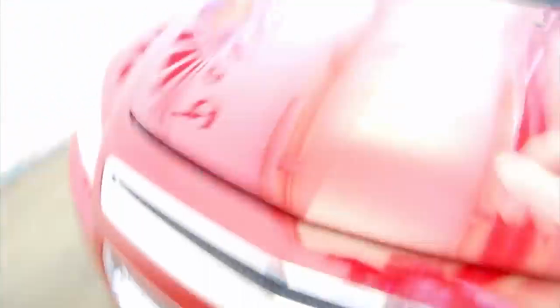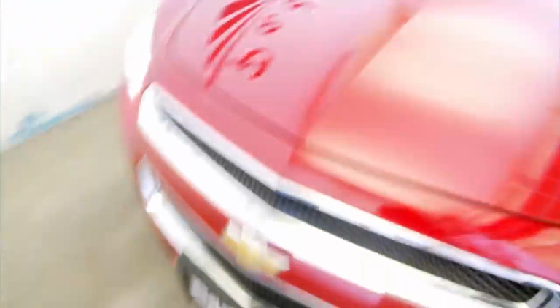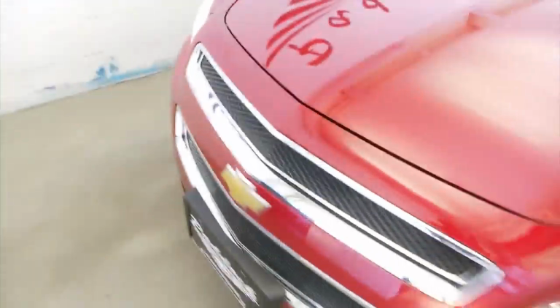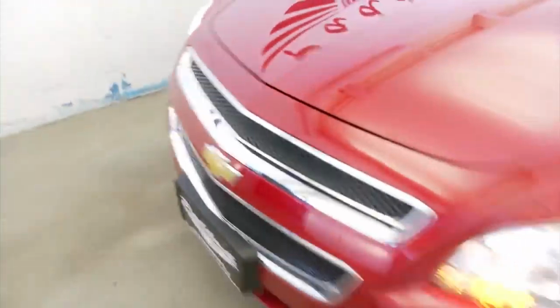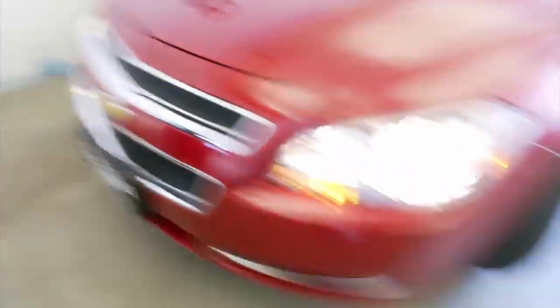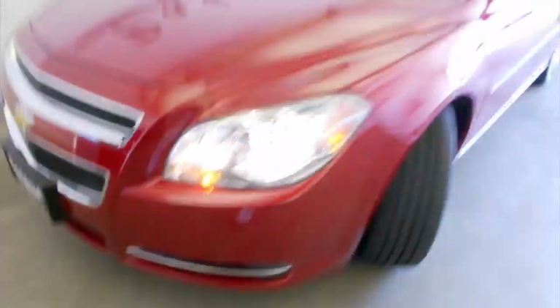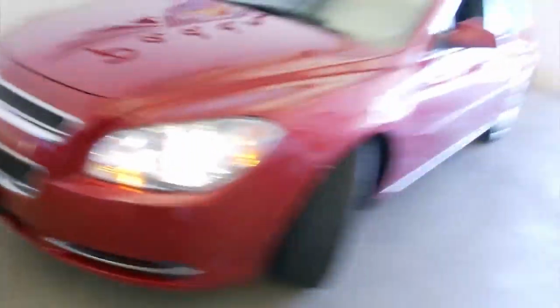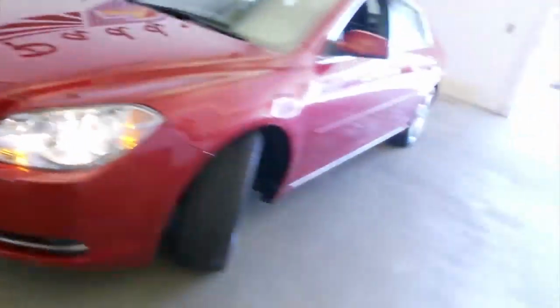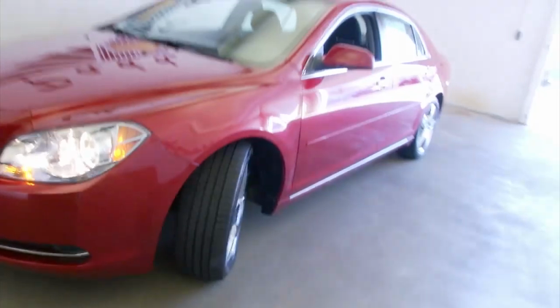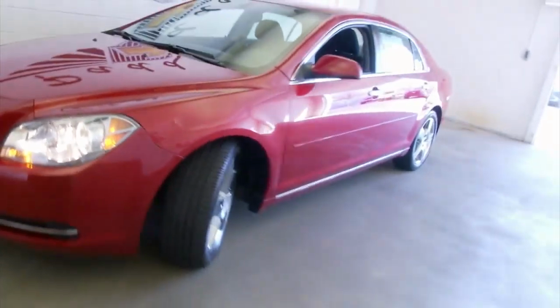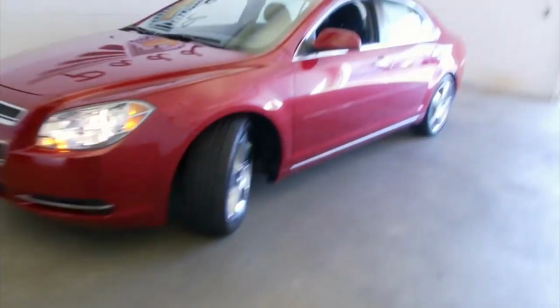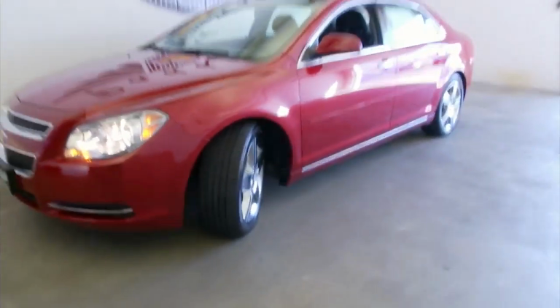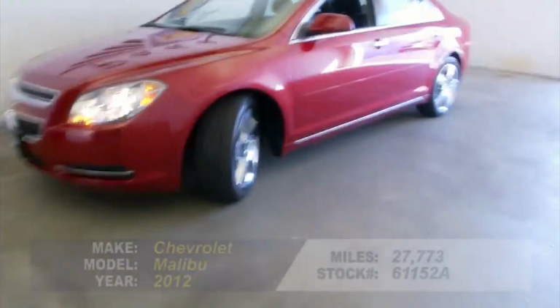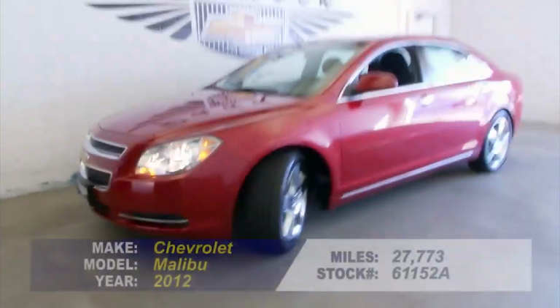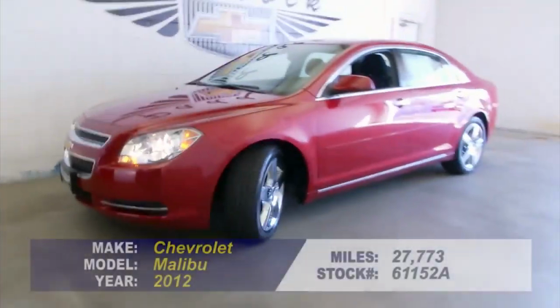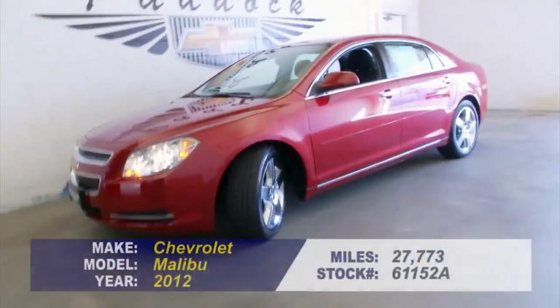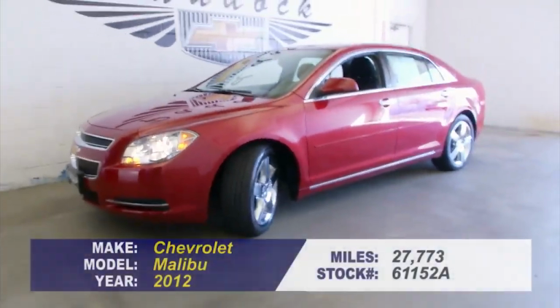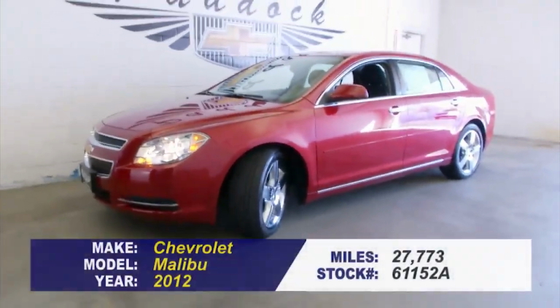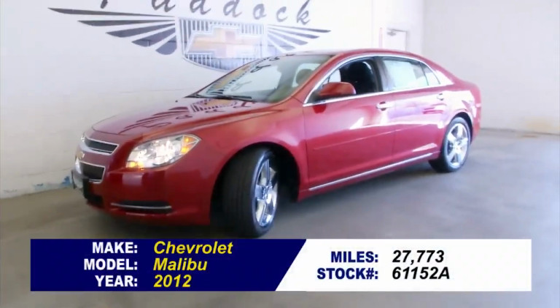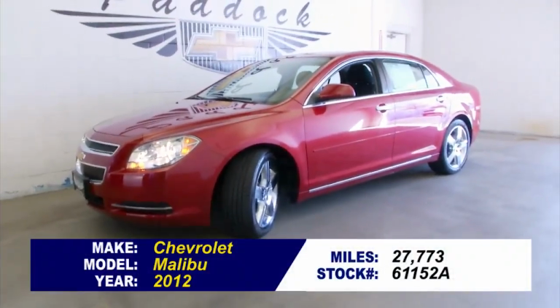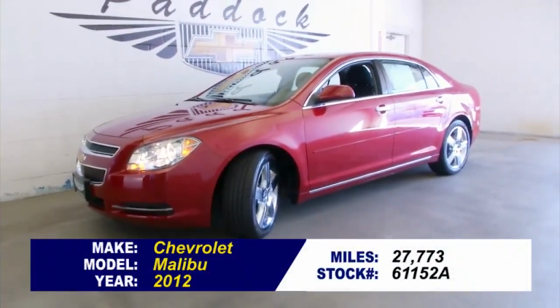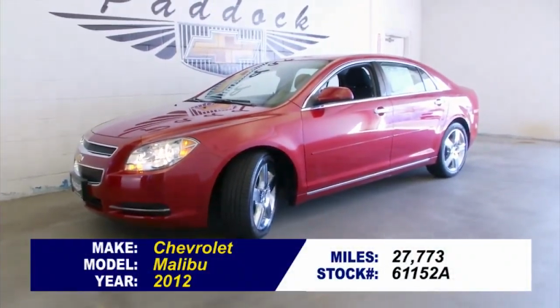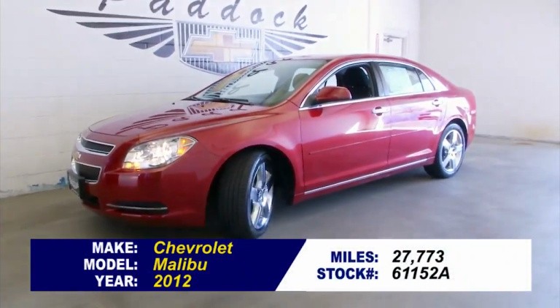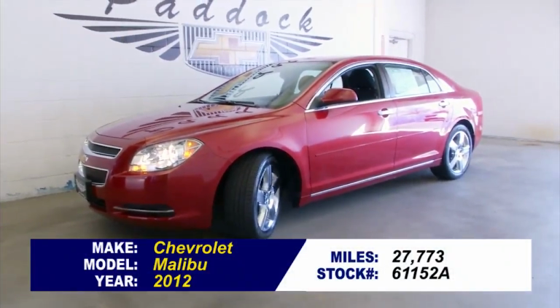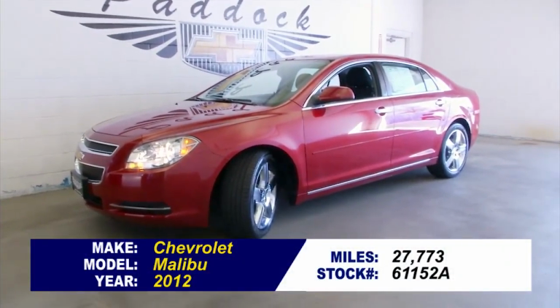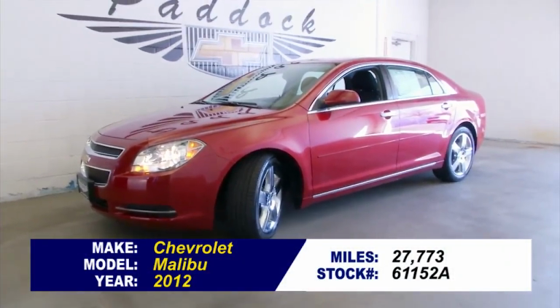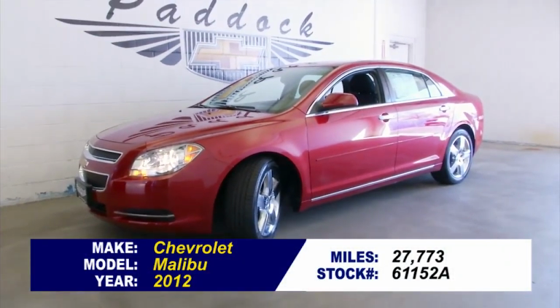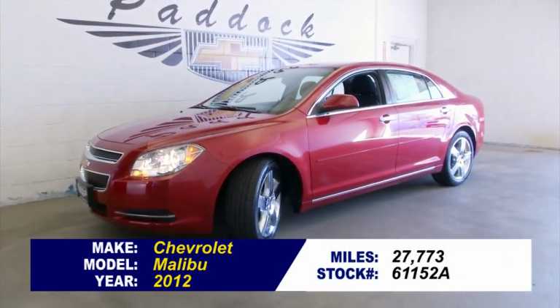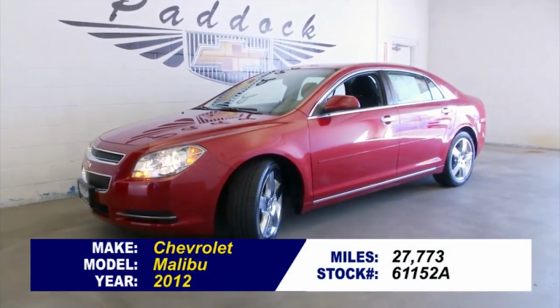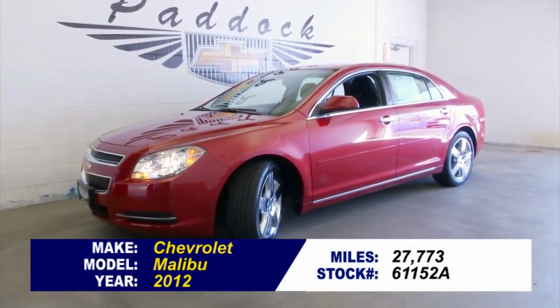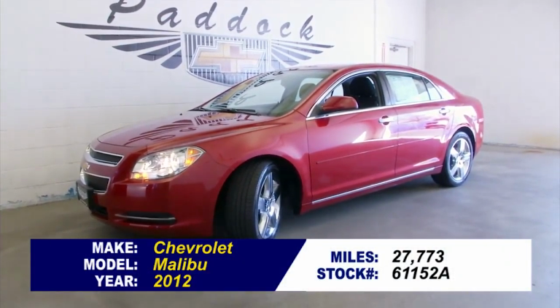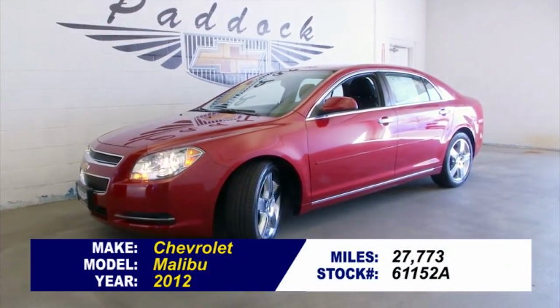To schedule a test drive or find out more about this Malibu, give us a call at 876-0945.